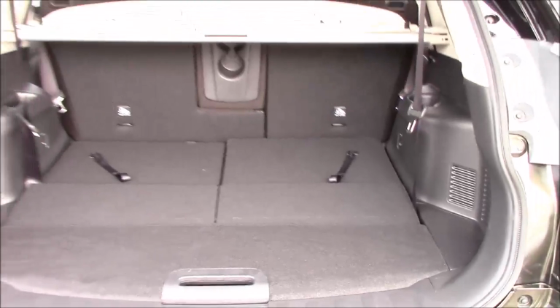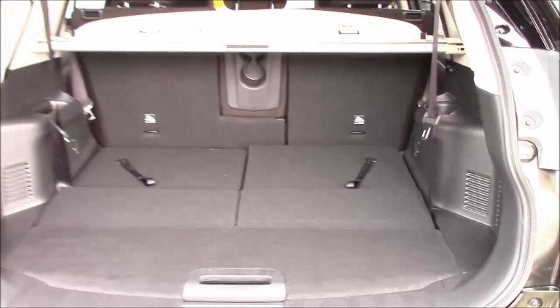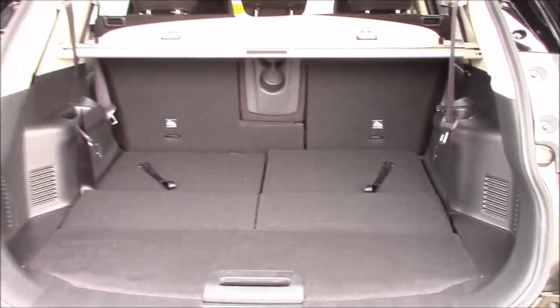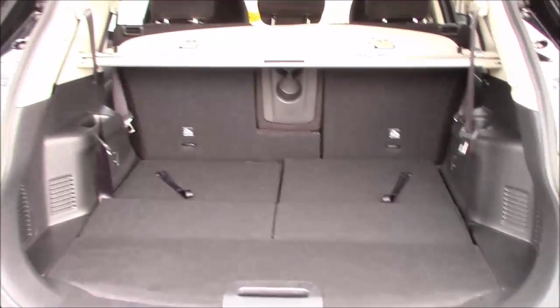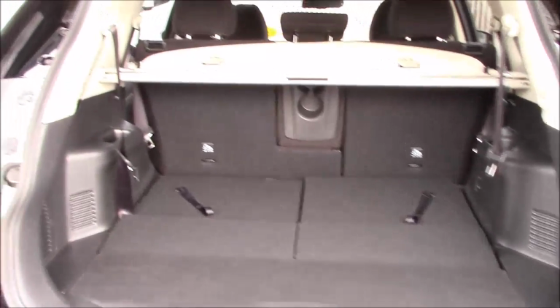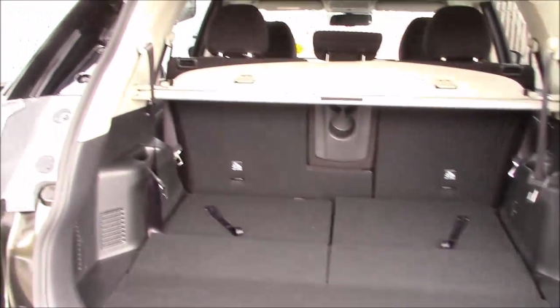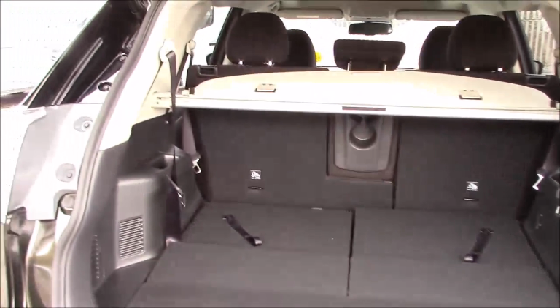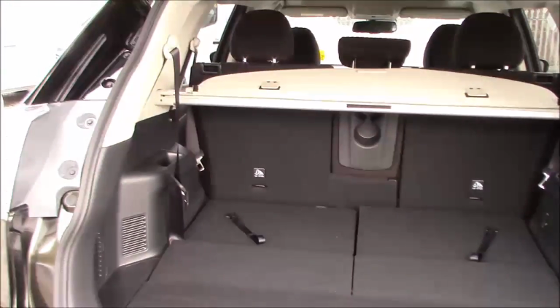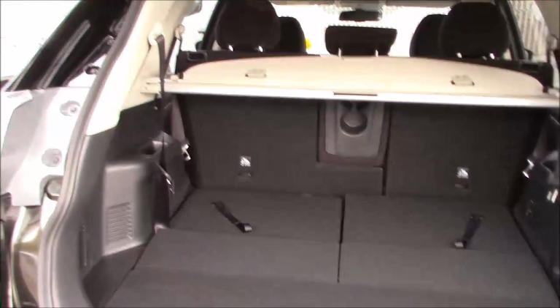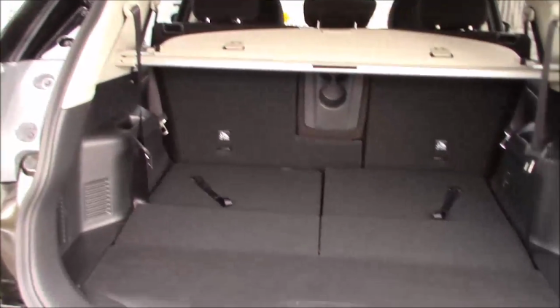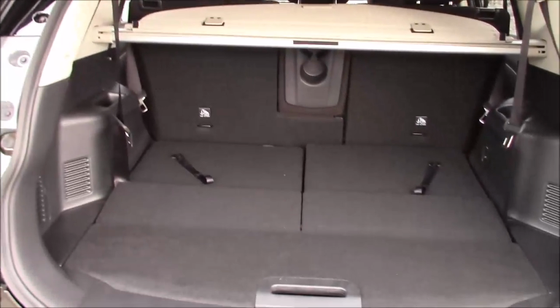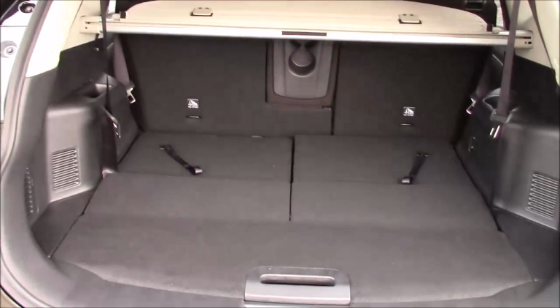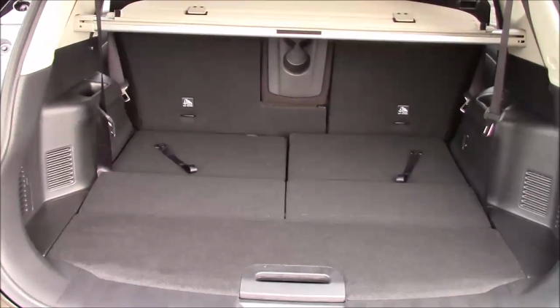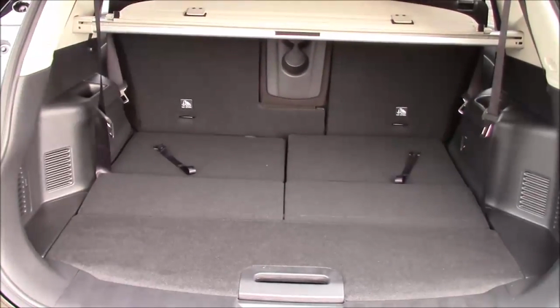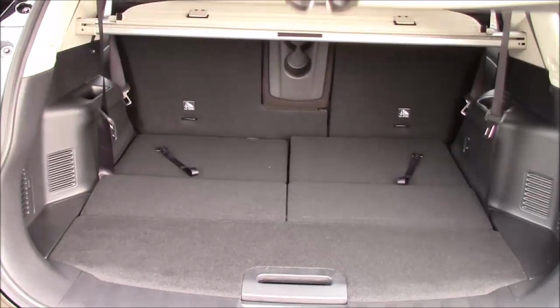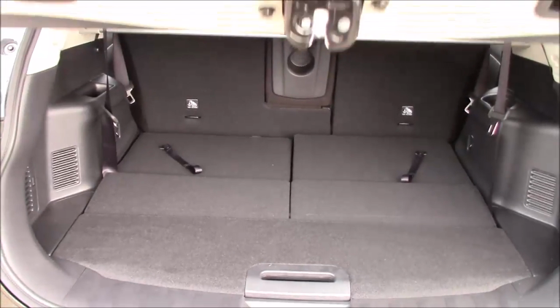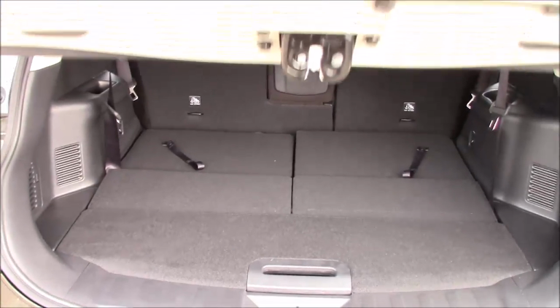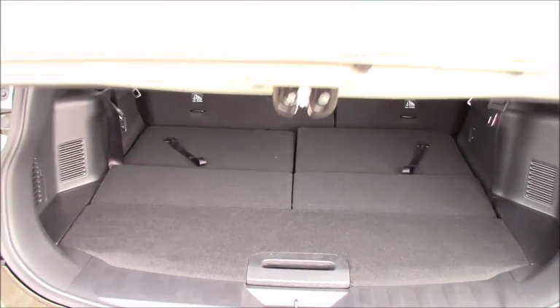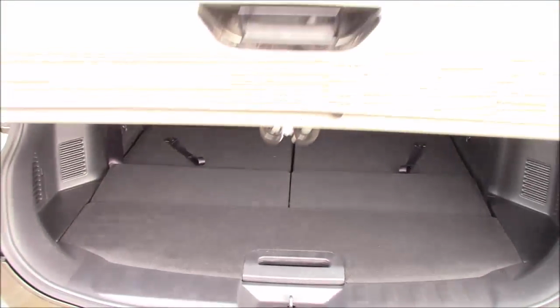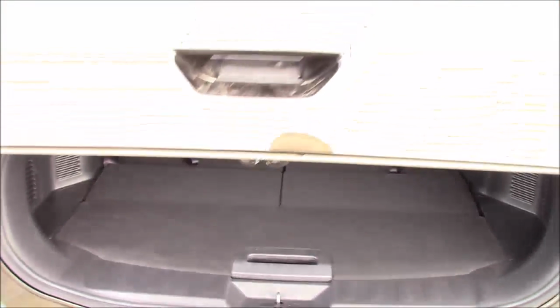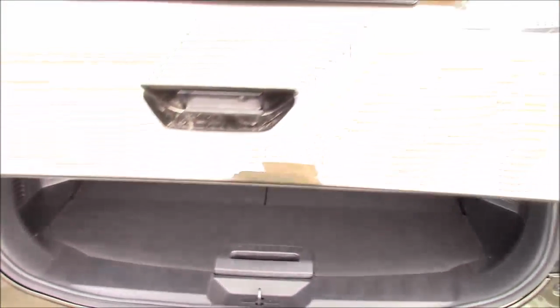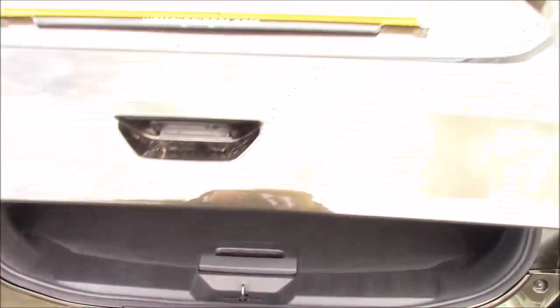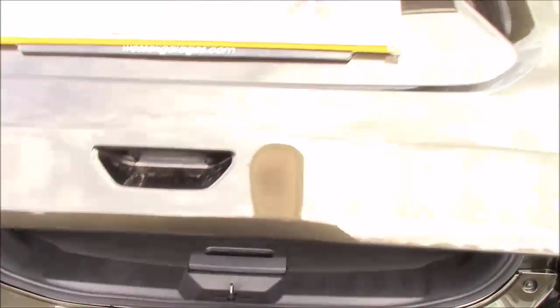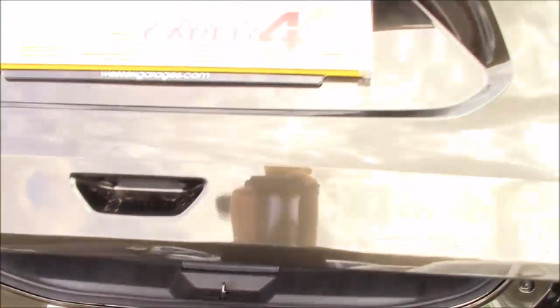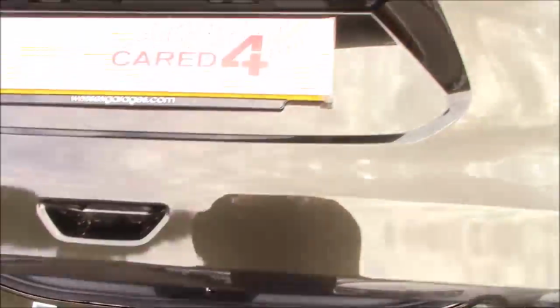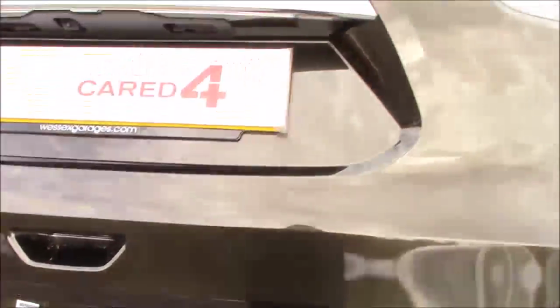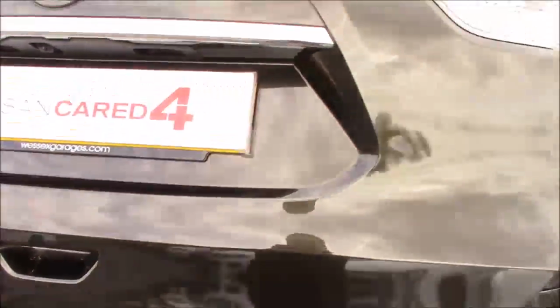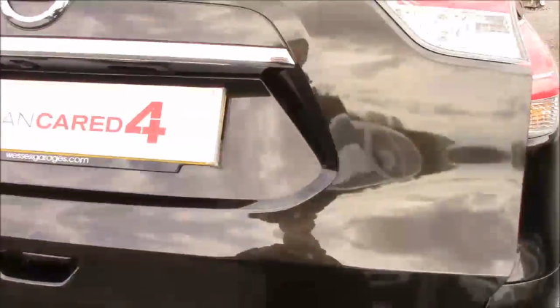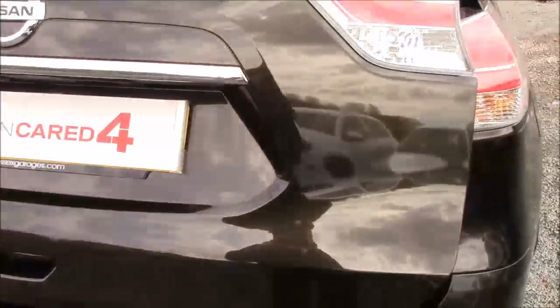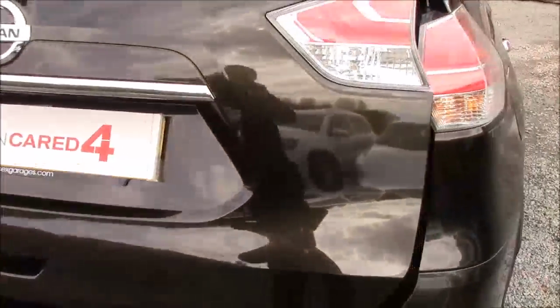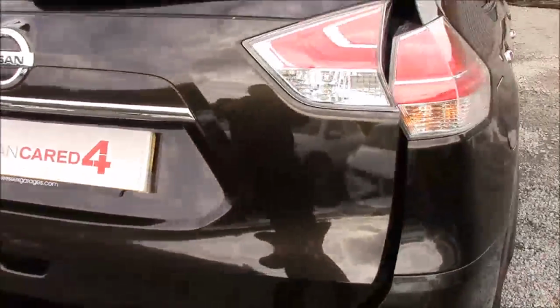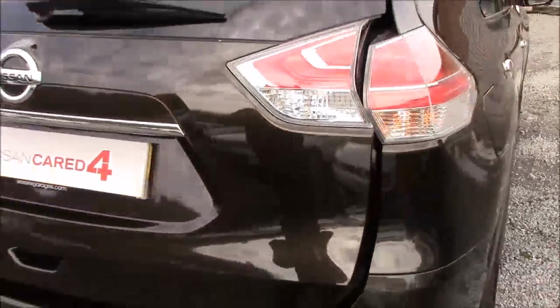To close up the boot lid, once again just press a button, and the boot lid folds itself back down and locks itself back into place.